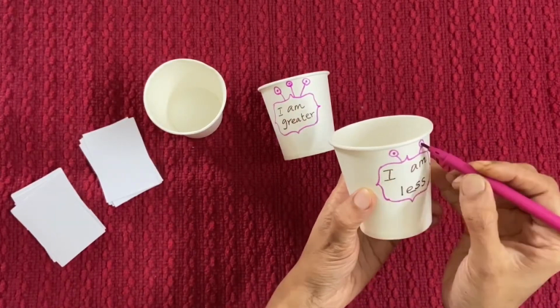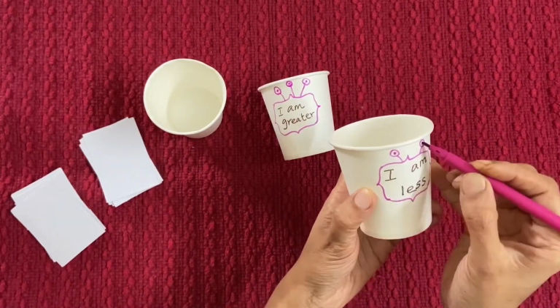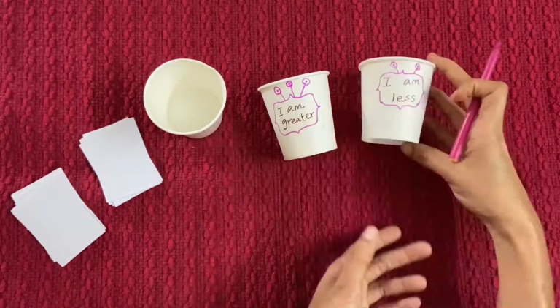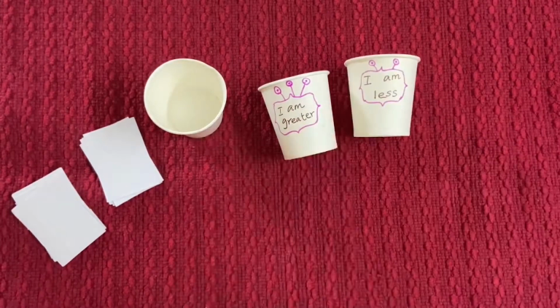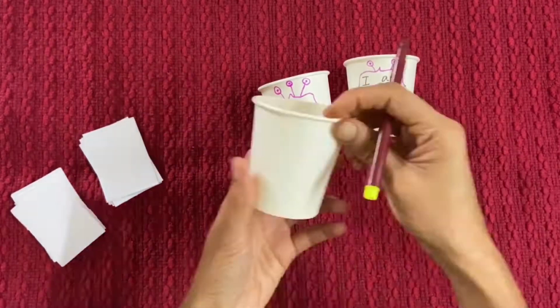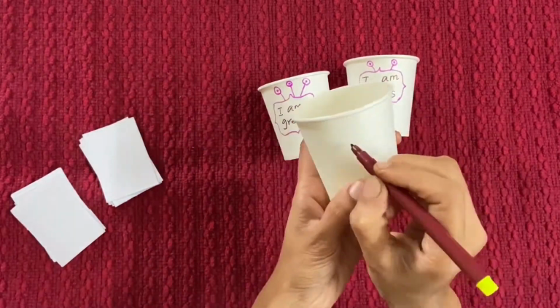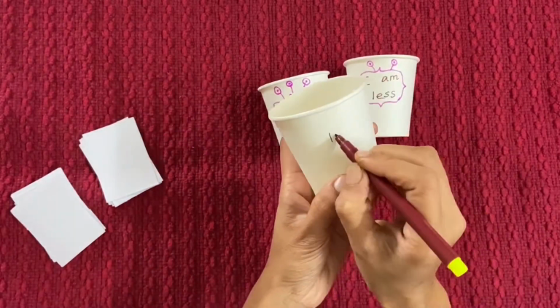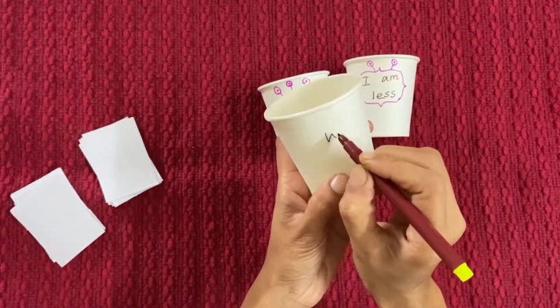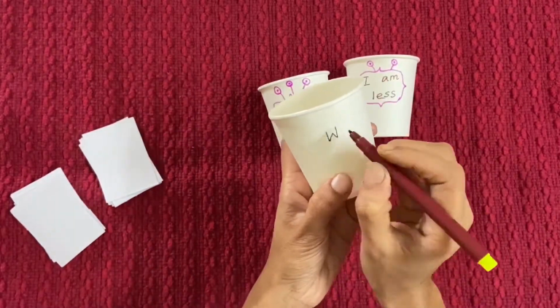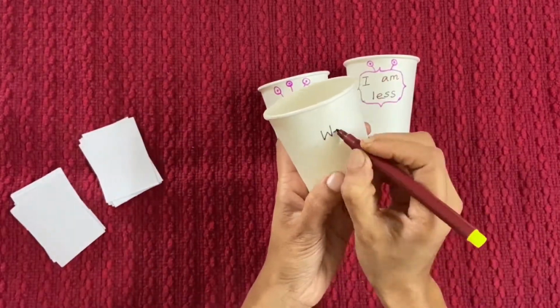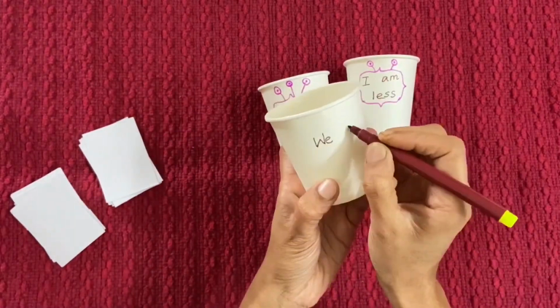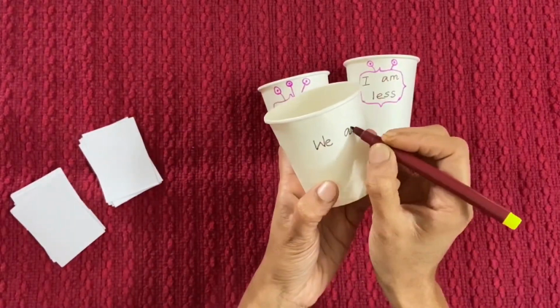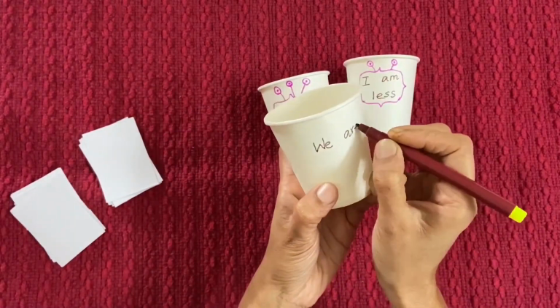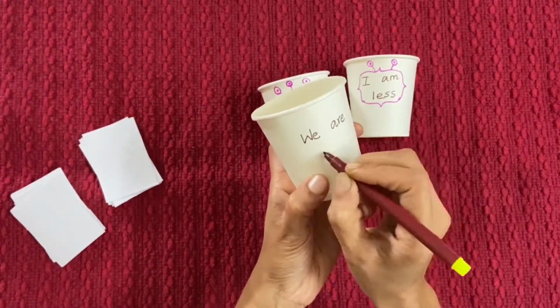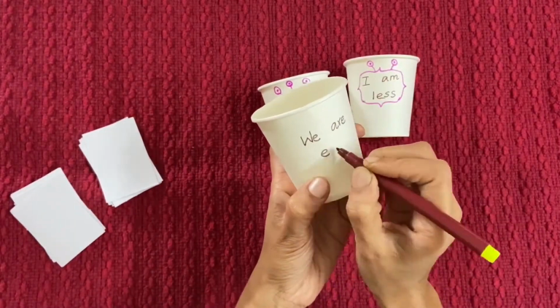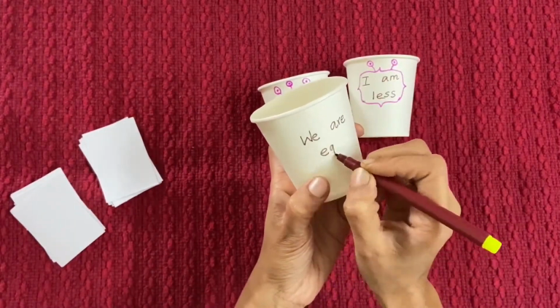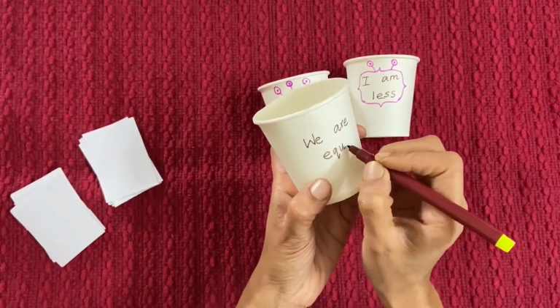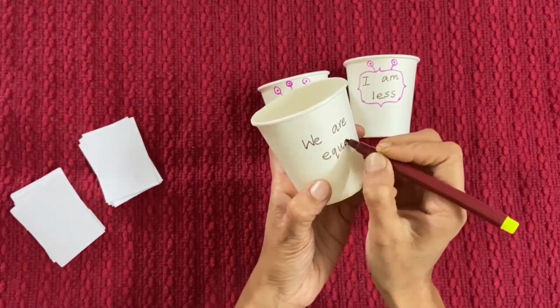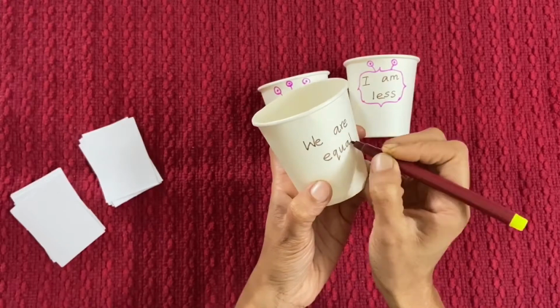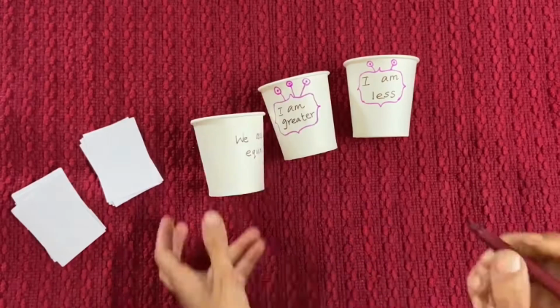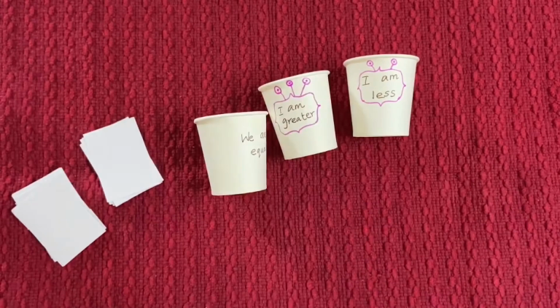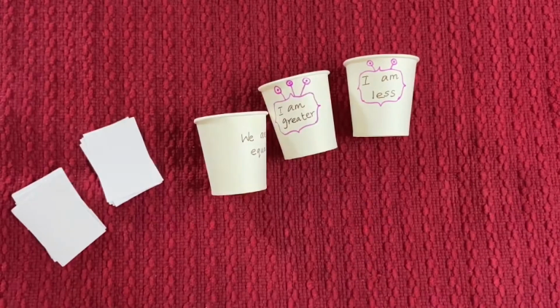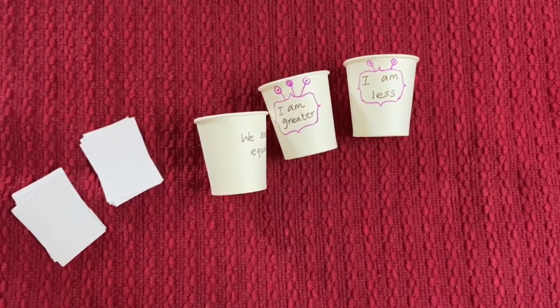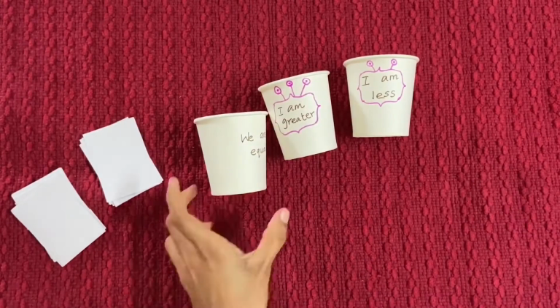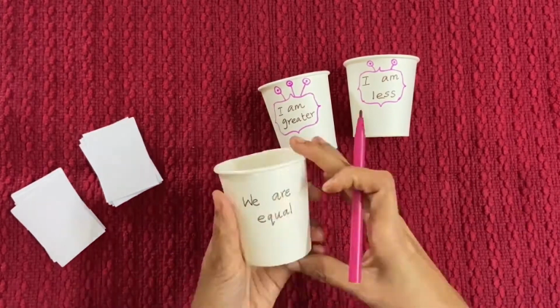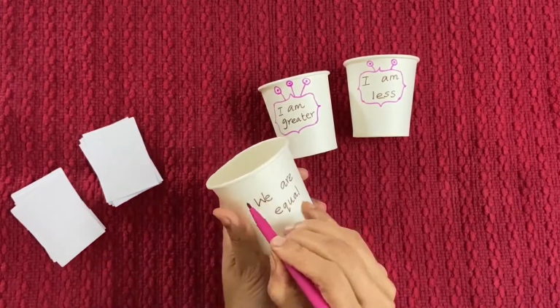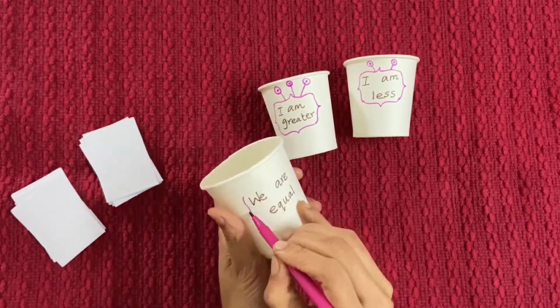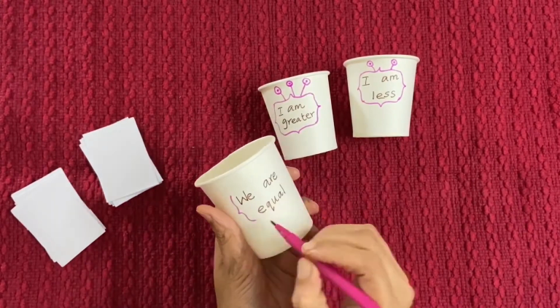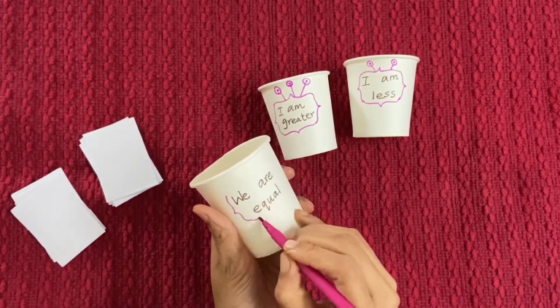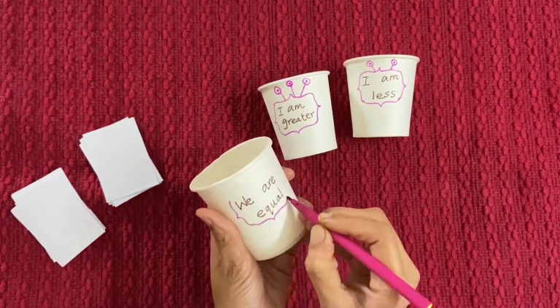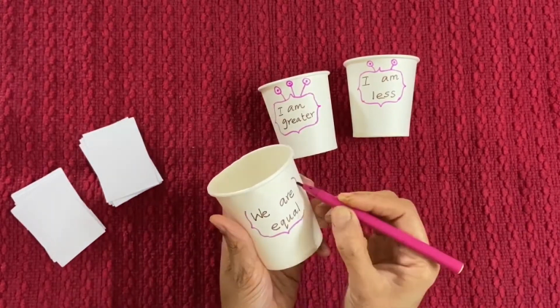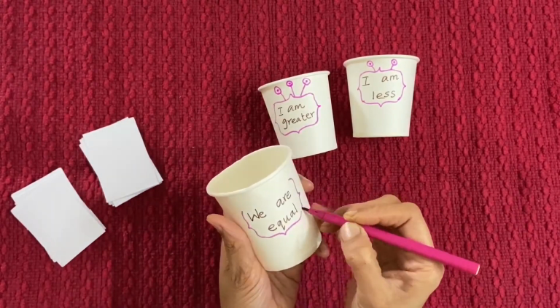For the third cup, write 'We are equal'. For equal, I didn't draw anything.